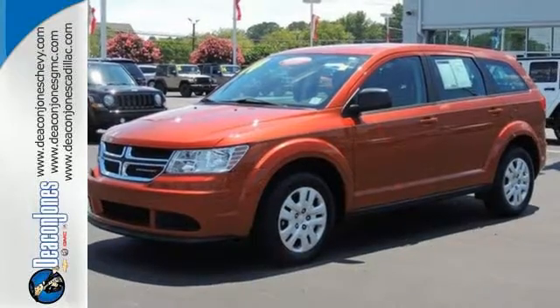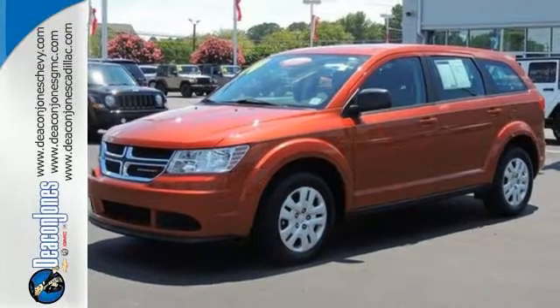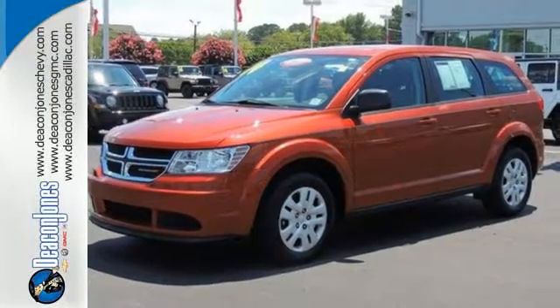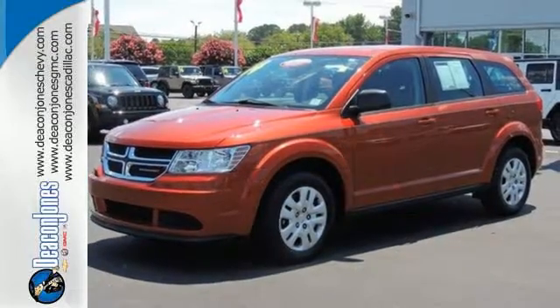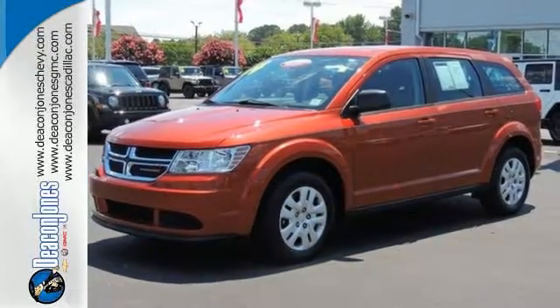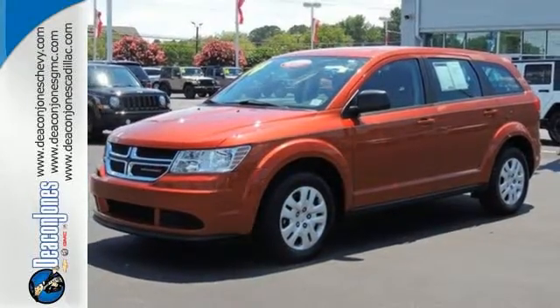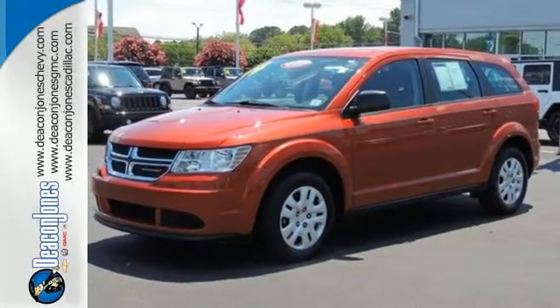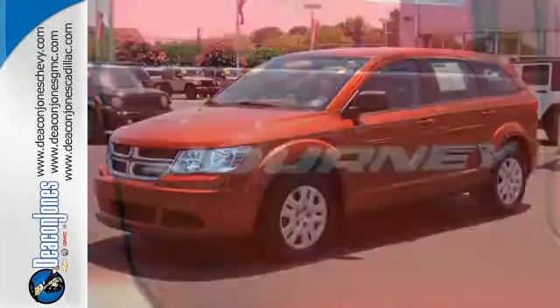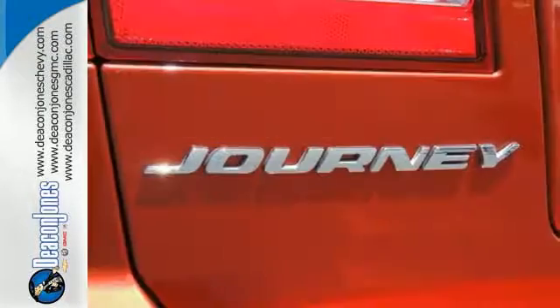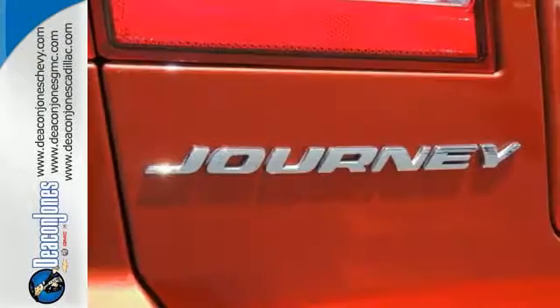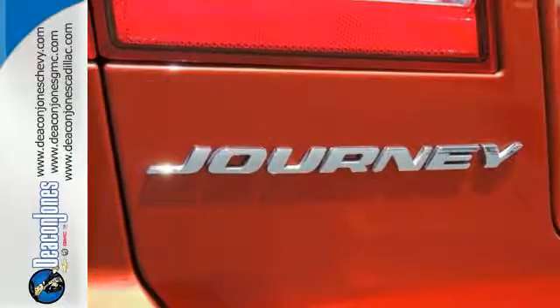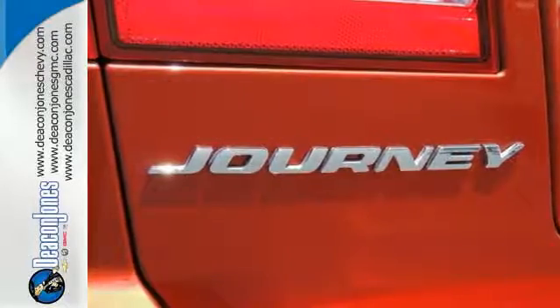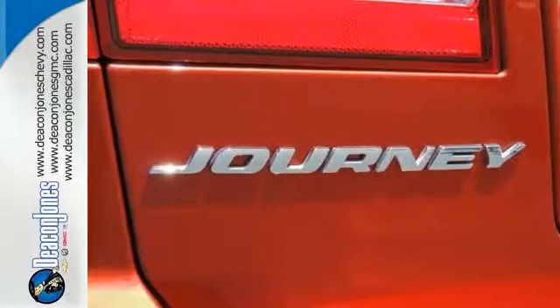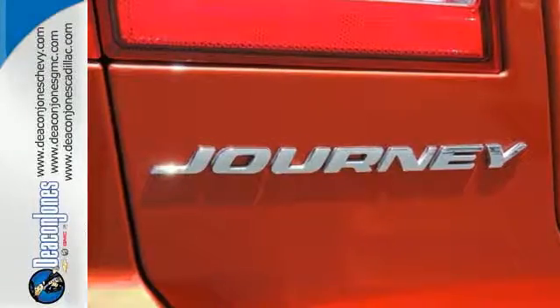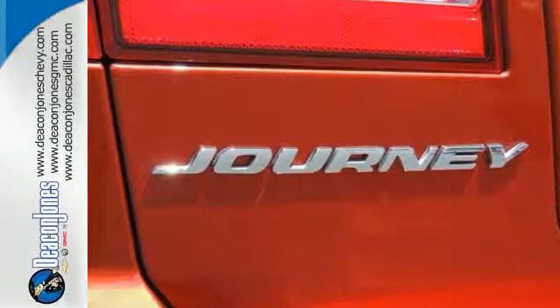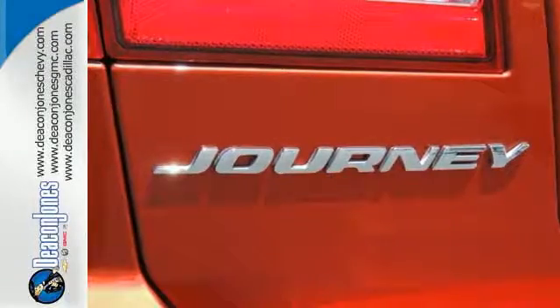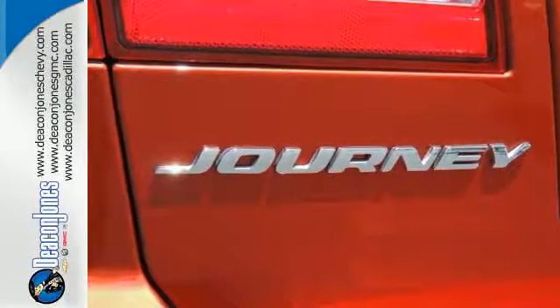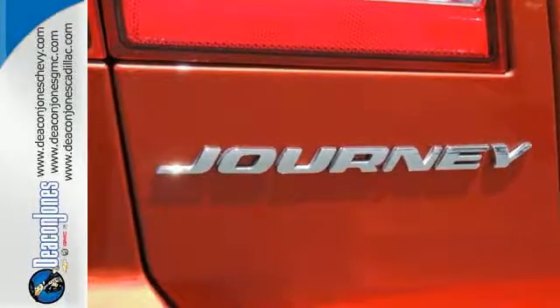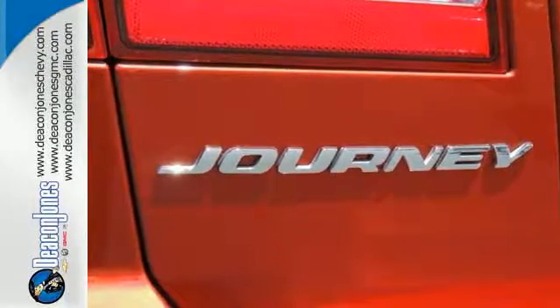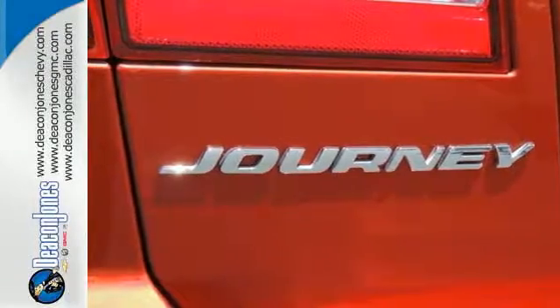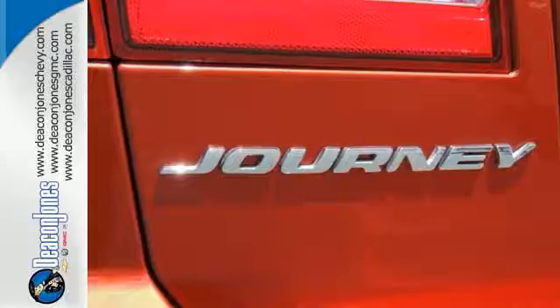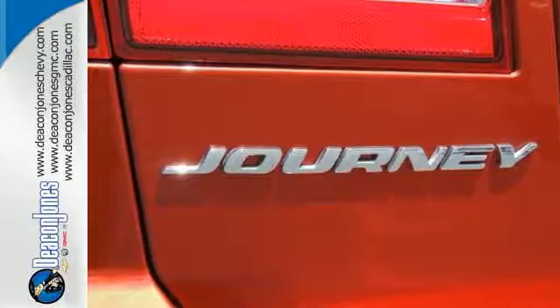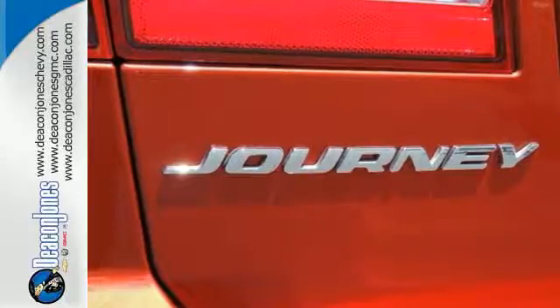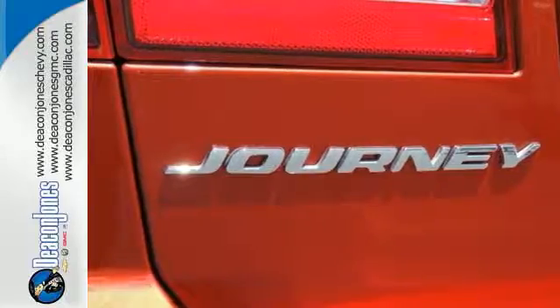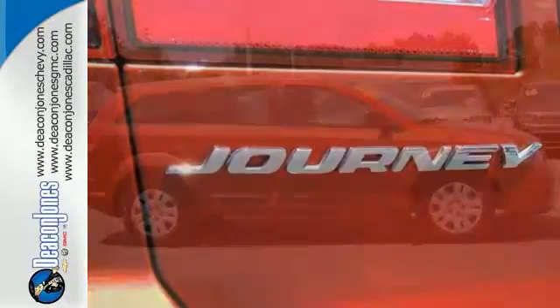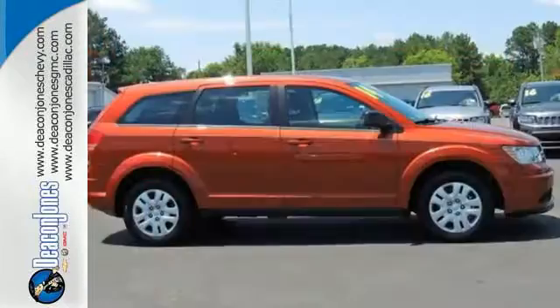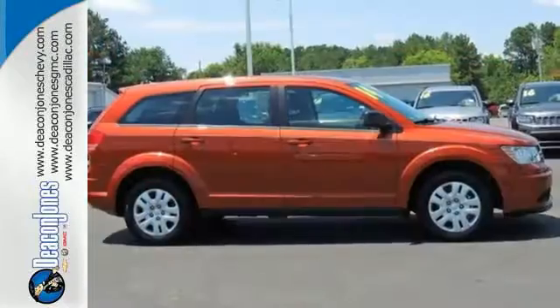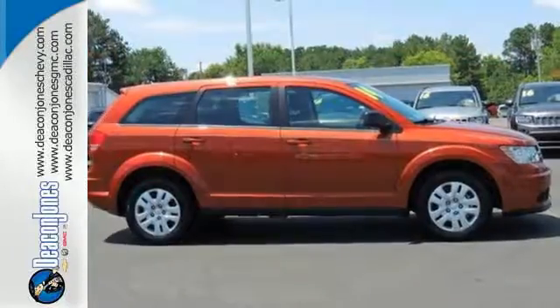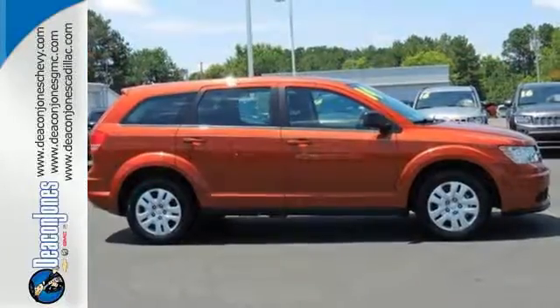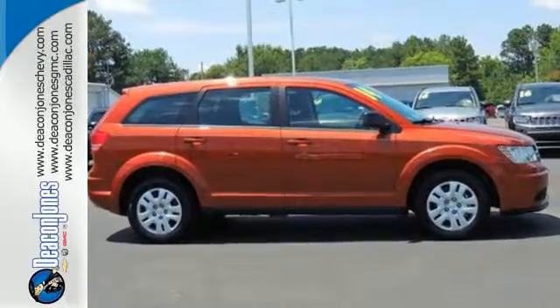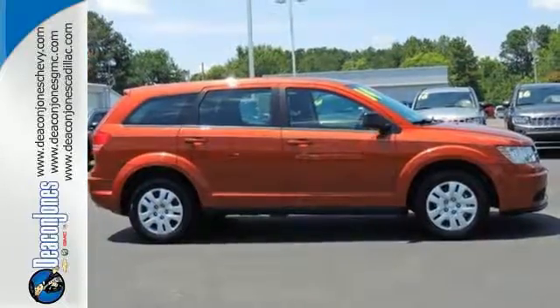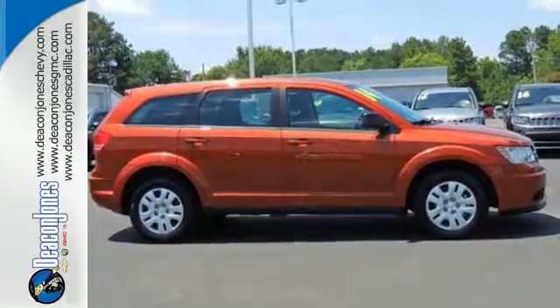Plus it comes standard with keyless entry and heated mirrors too. You can reconfigure the interior to hold just about anything.